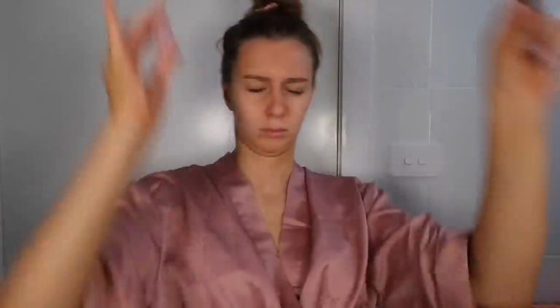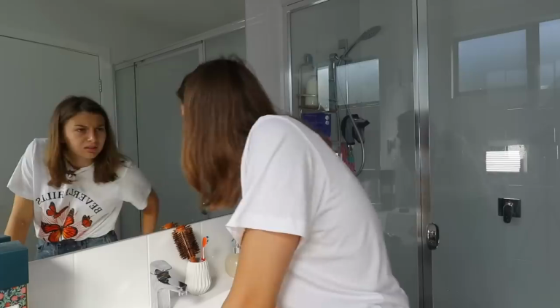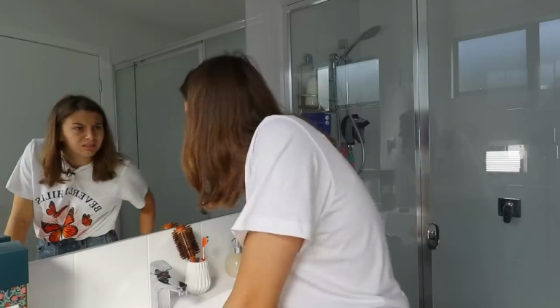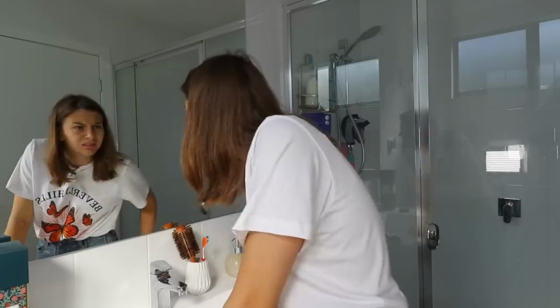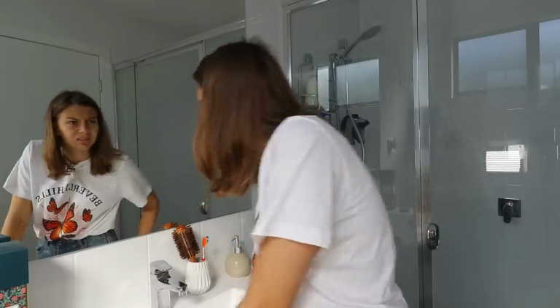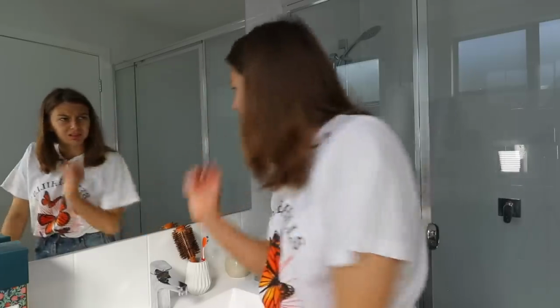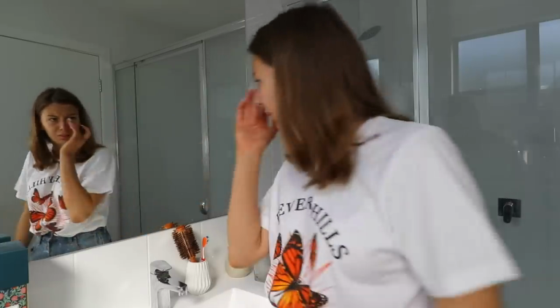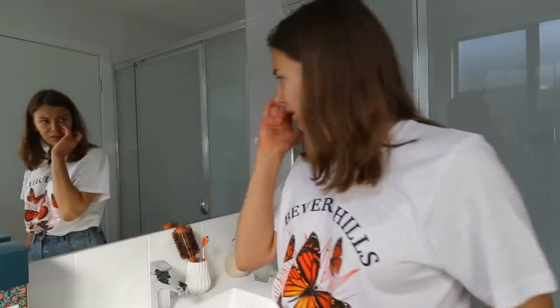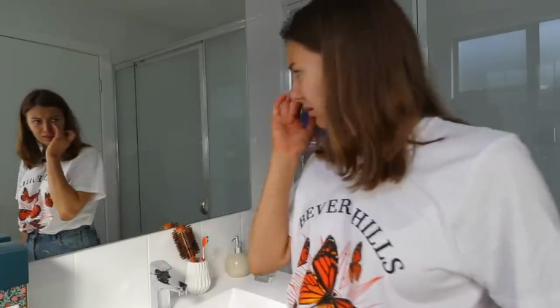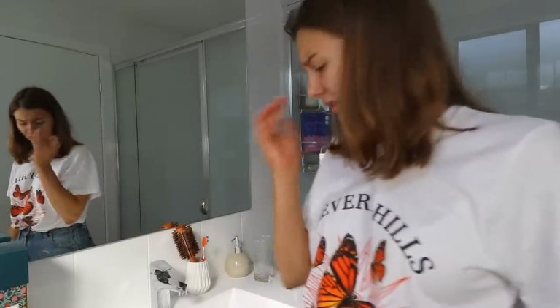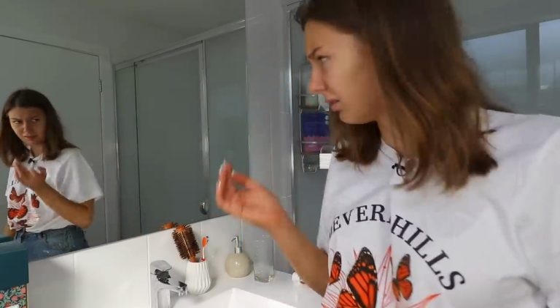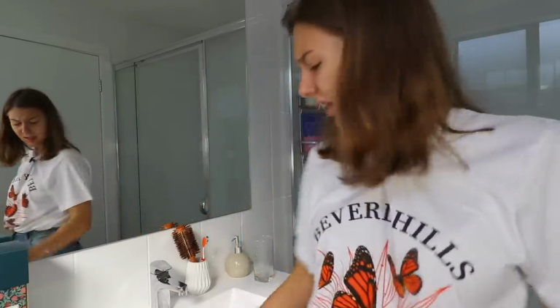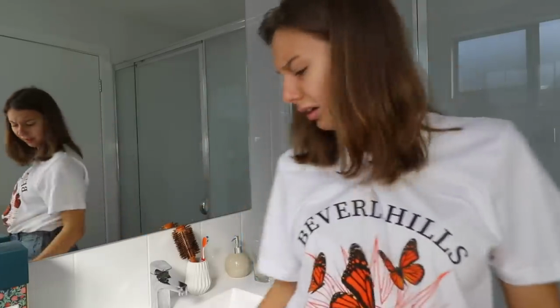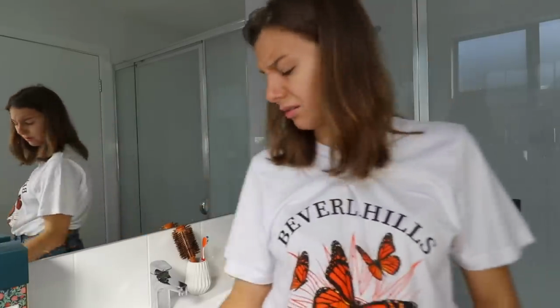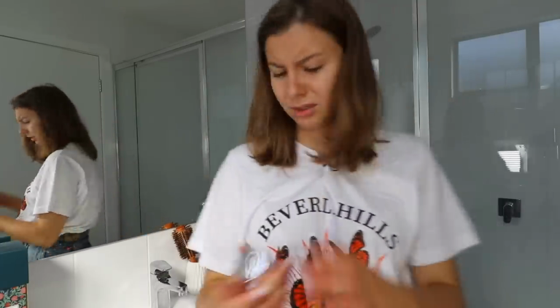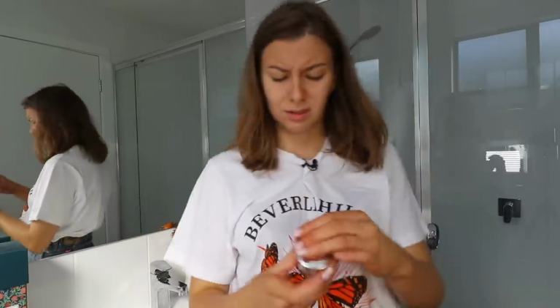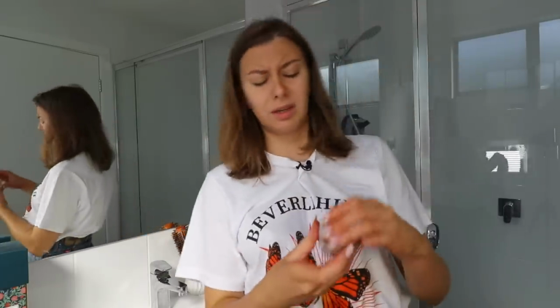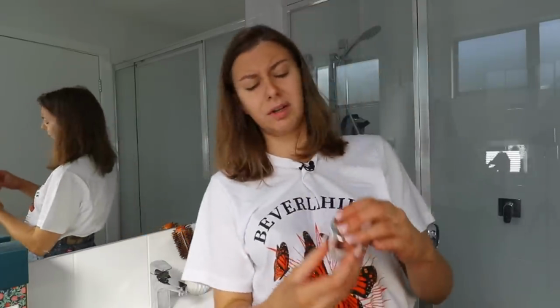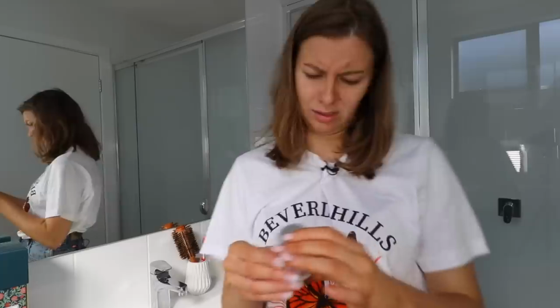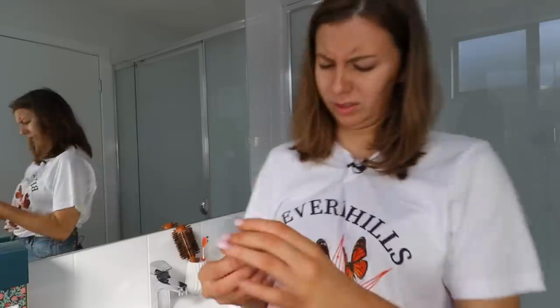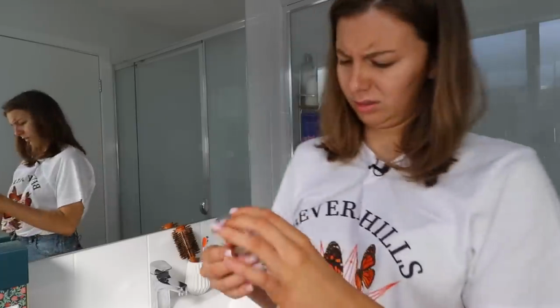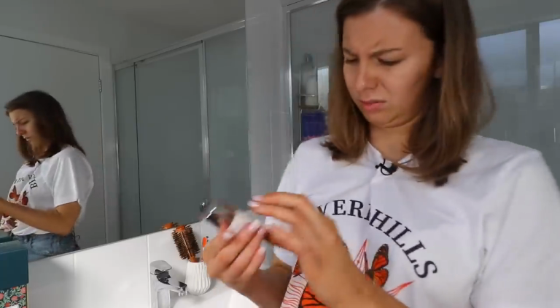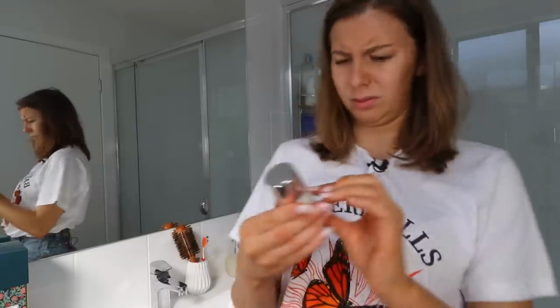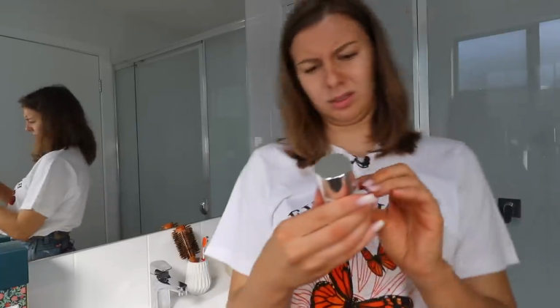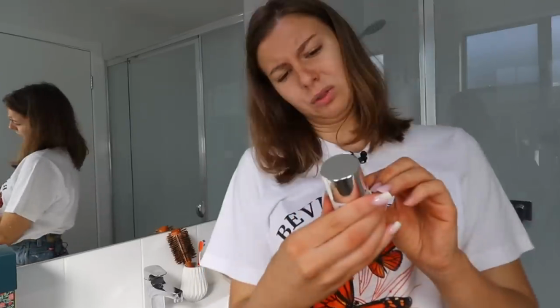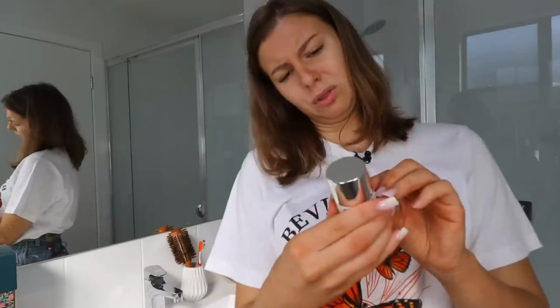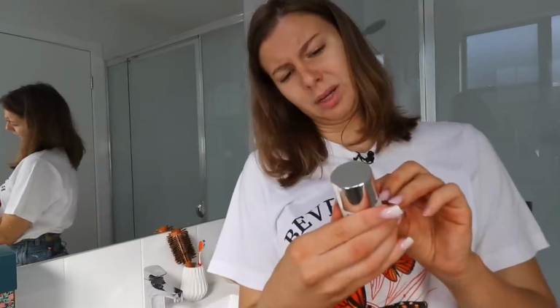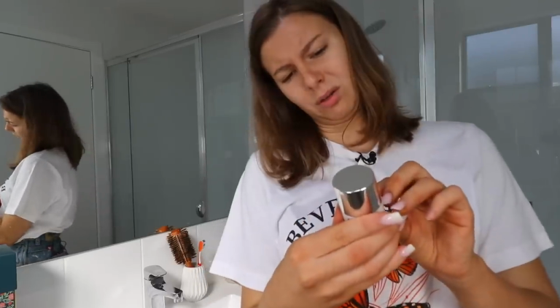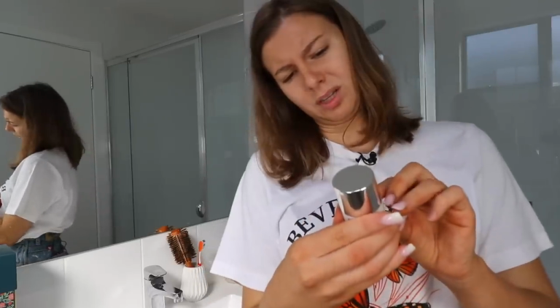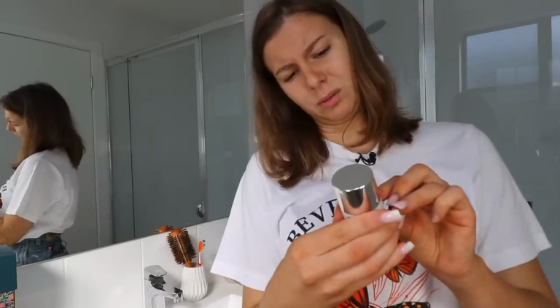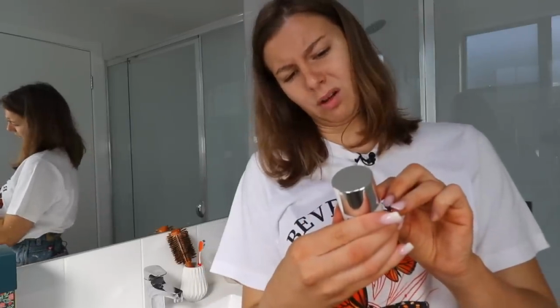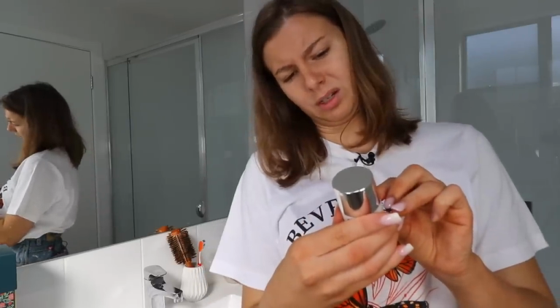The Clueless. 'Ugh, my eyes are looking so saggy, I should really use this eye cream.' 'I don't want to use this.' 'What does the bag say?' 'Do not make contact with eyes.'